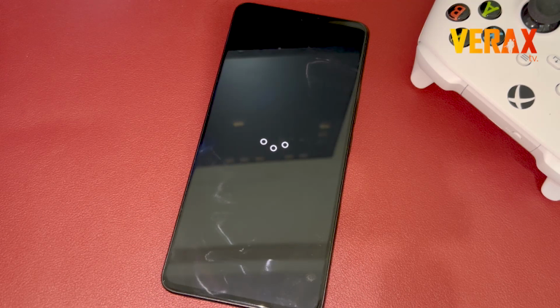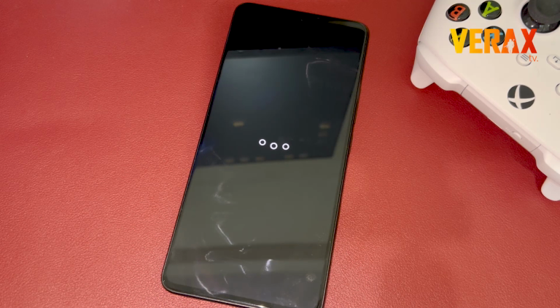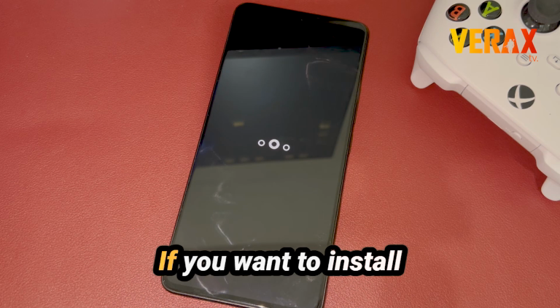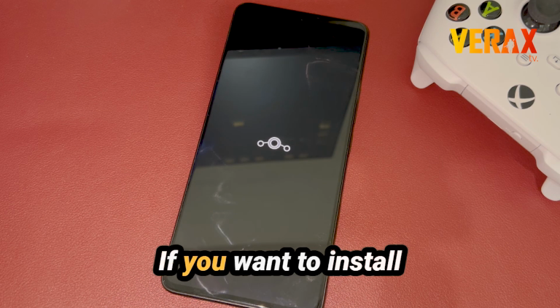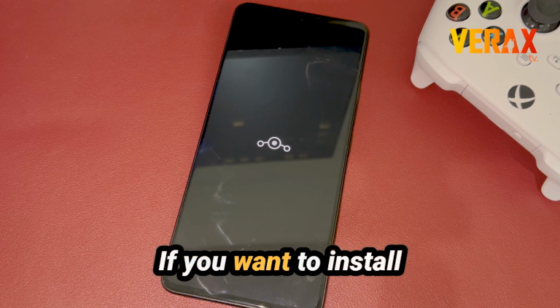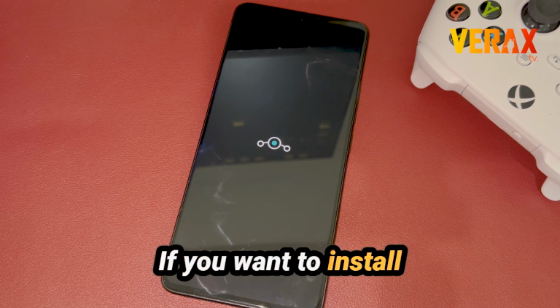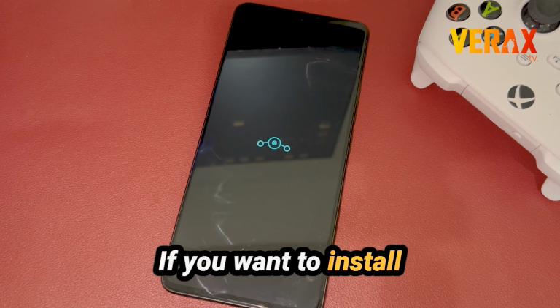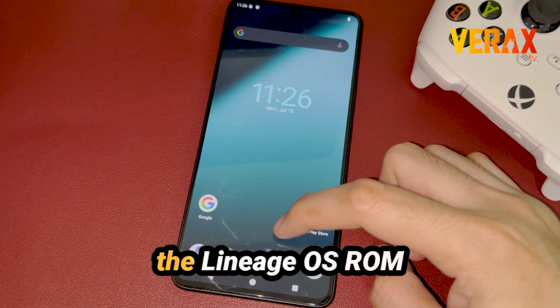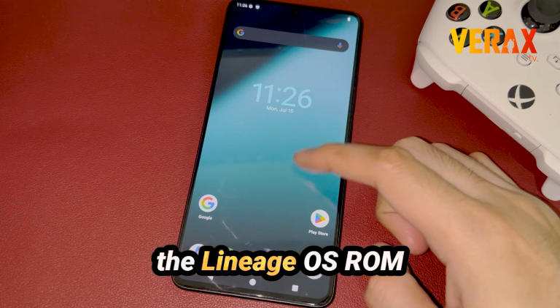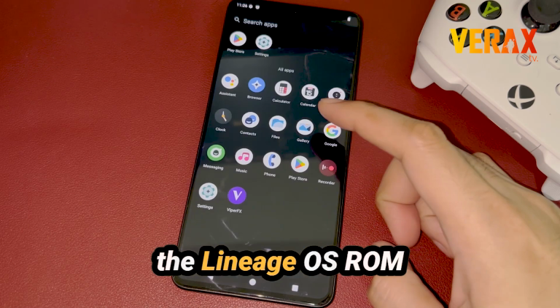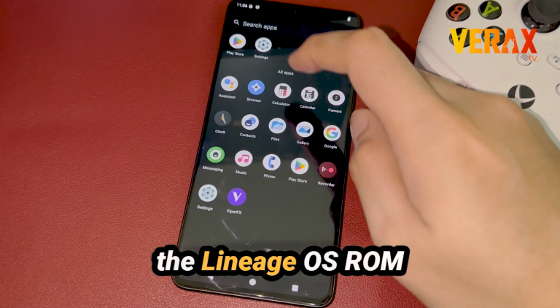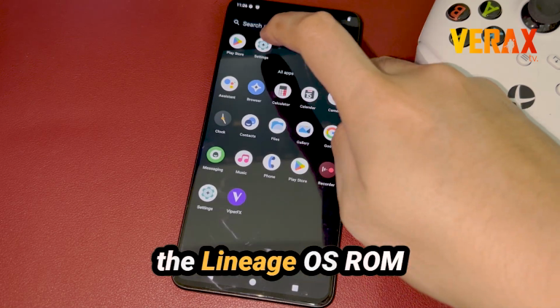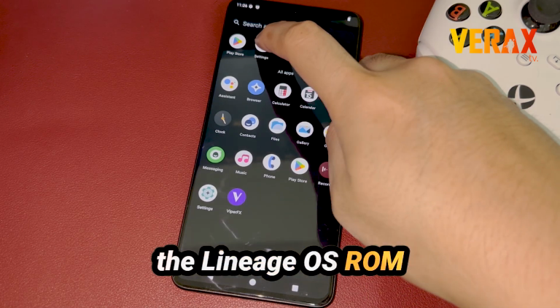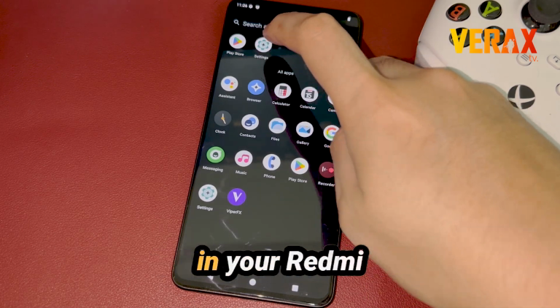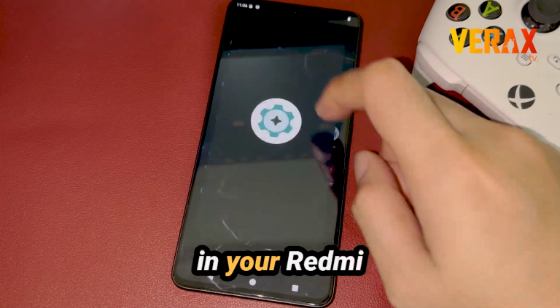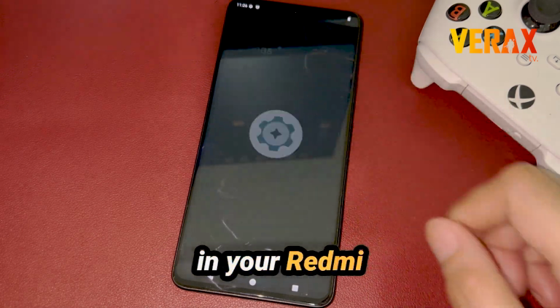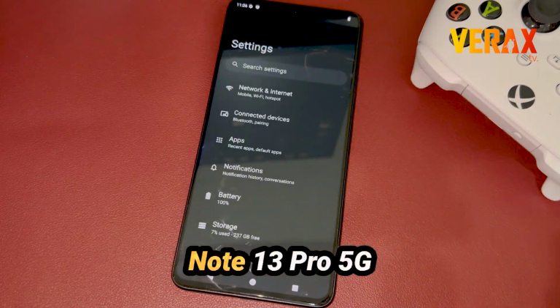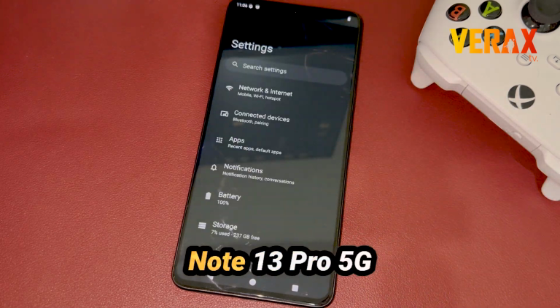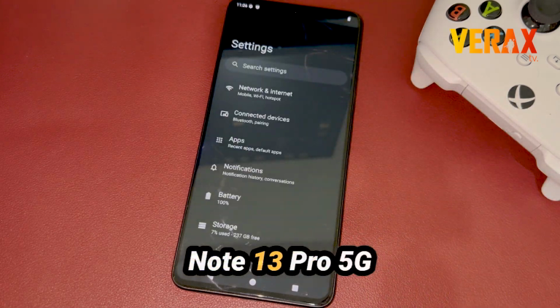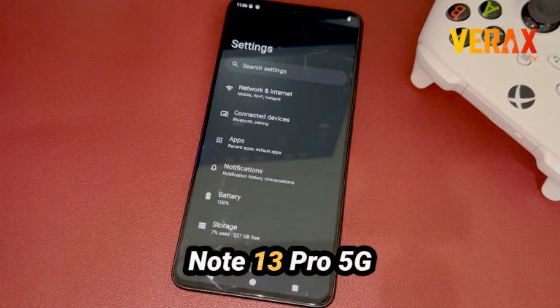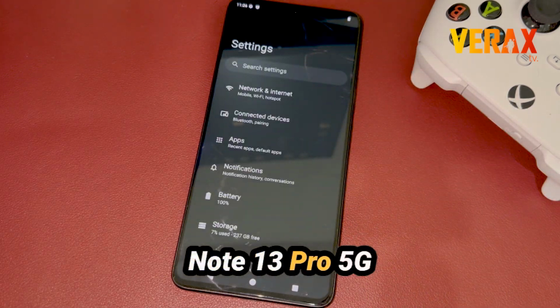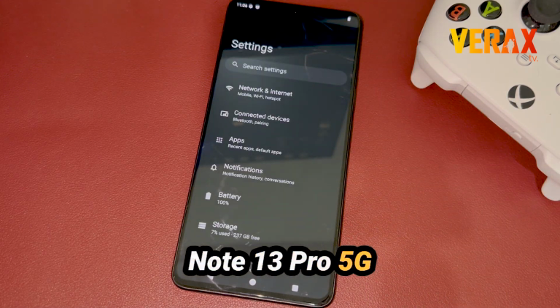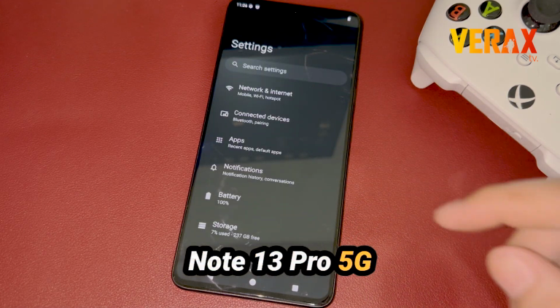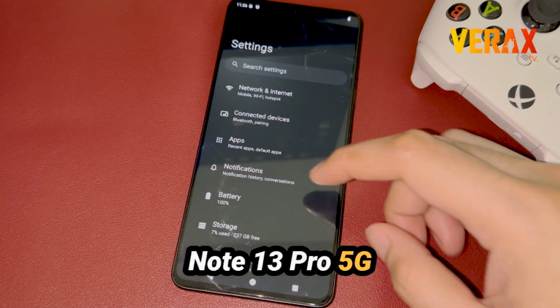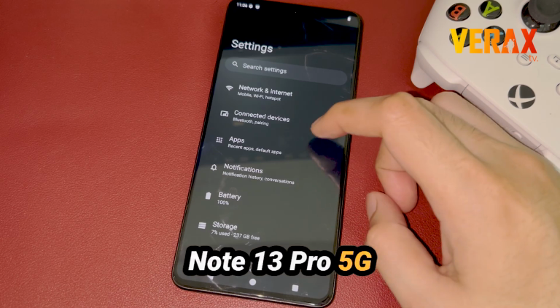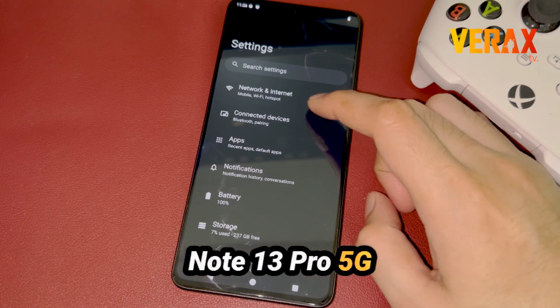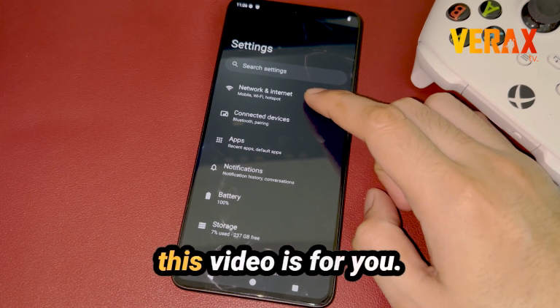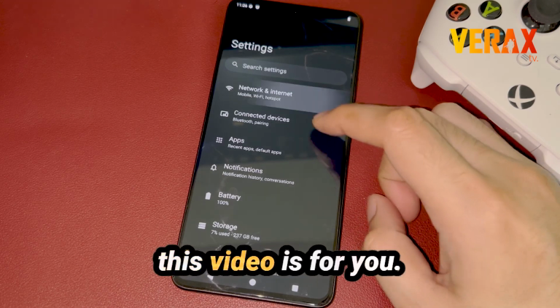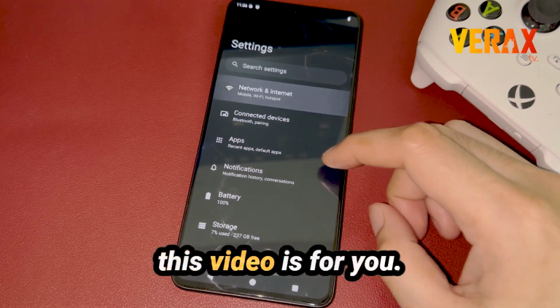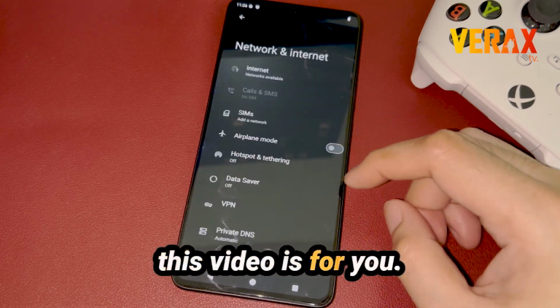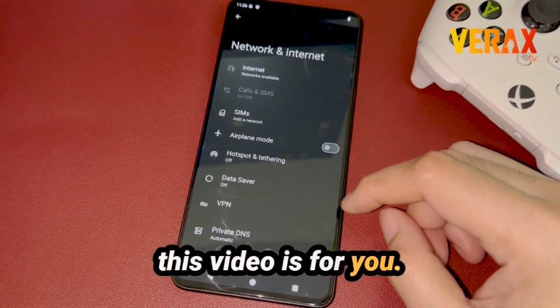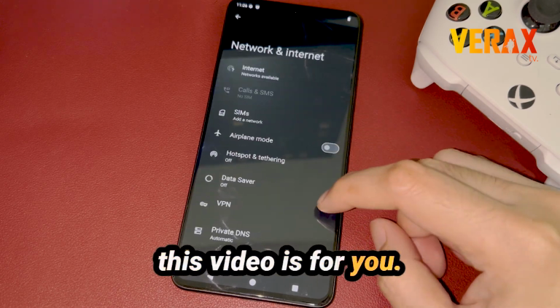If you want to install the Lineage OS custom ROM in your Redmi Note 13 Pro 5G, this video is for you.